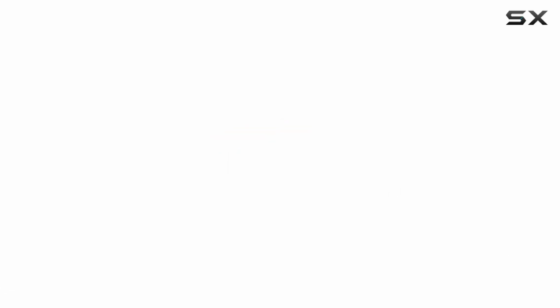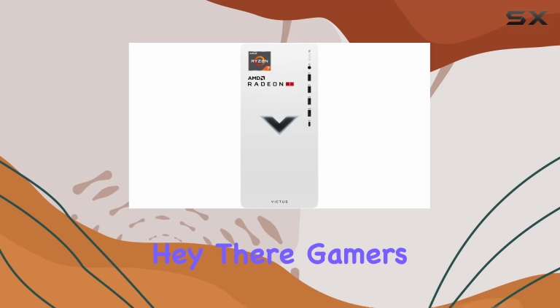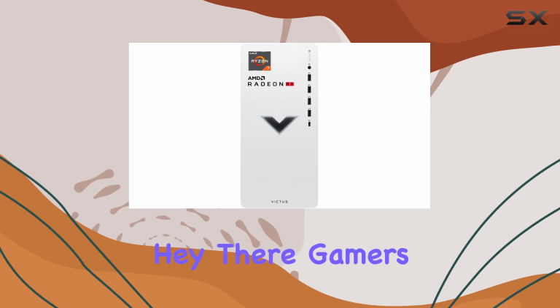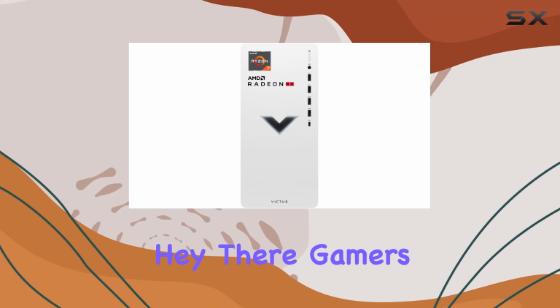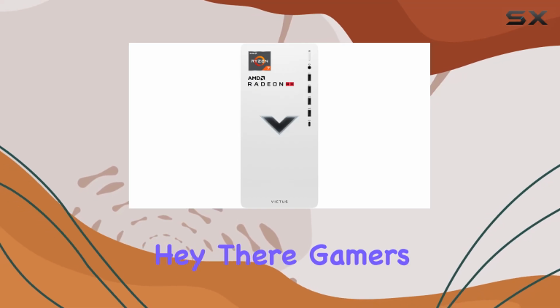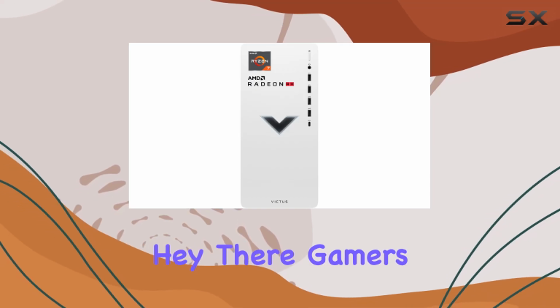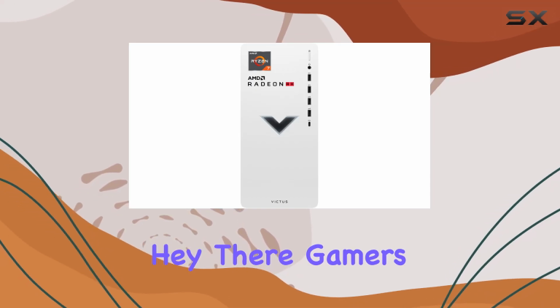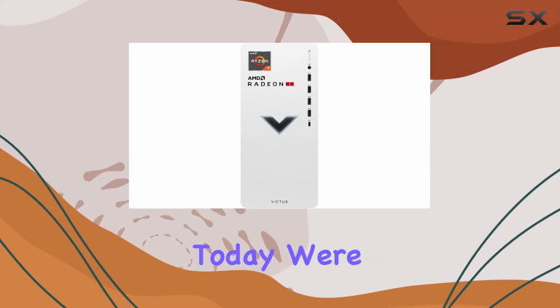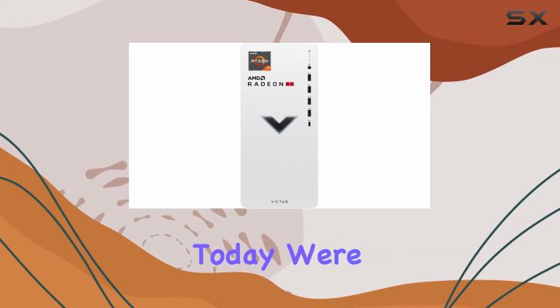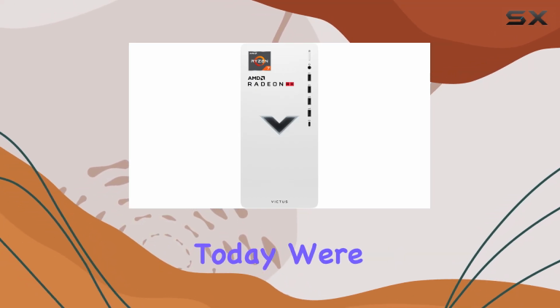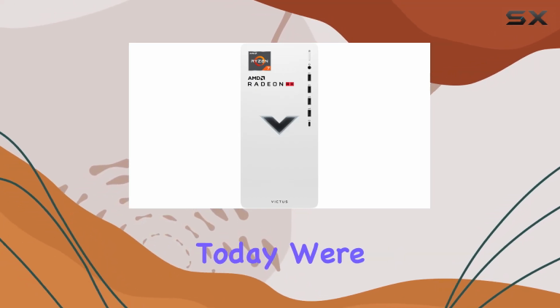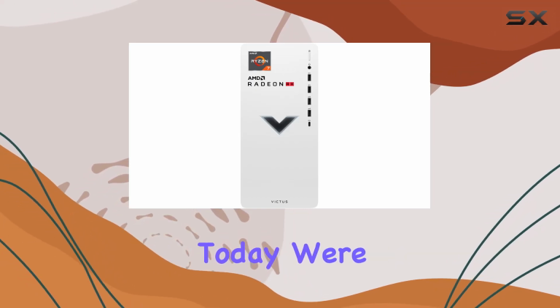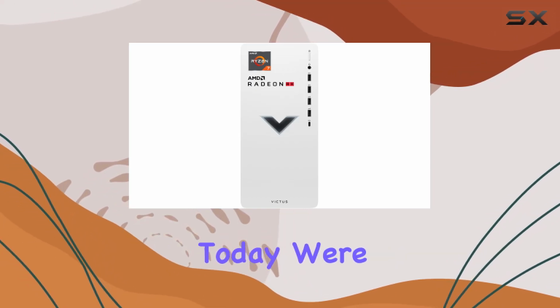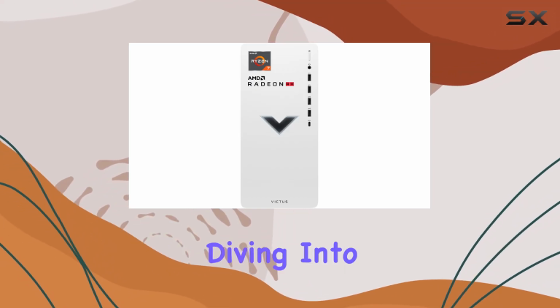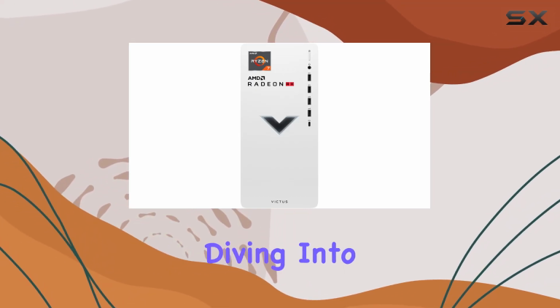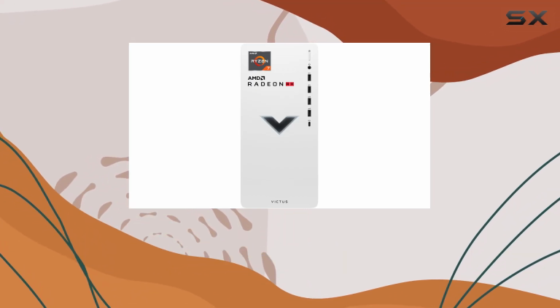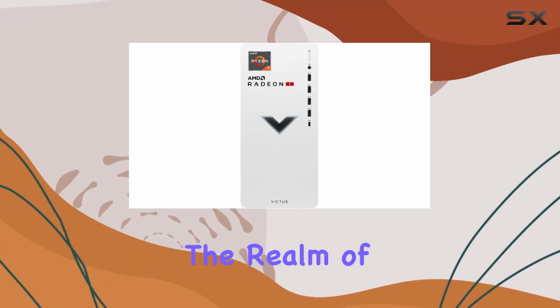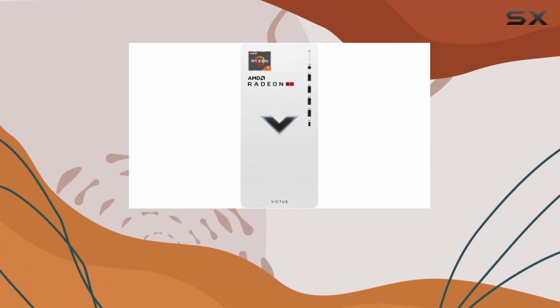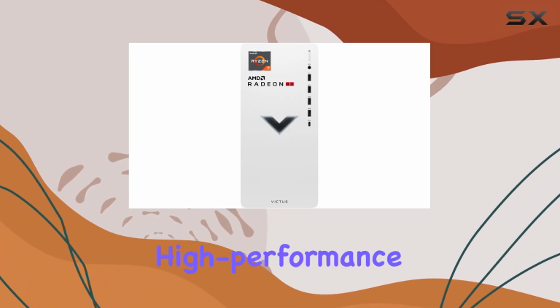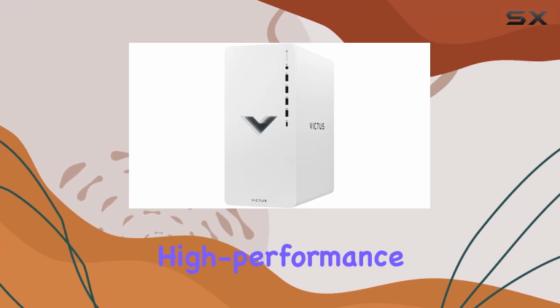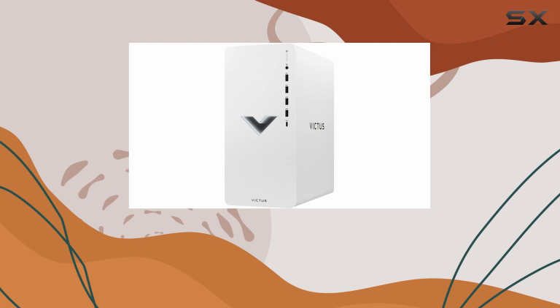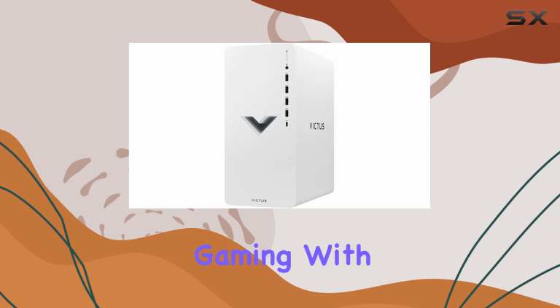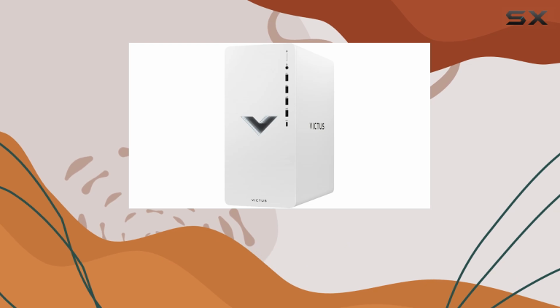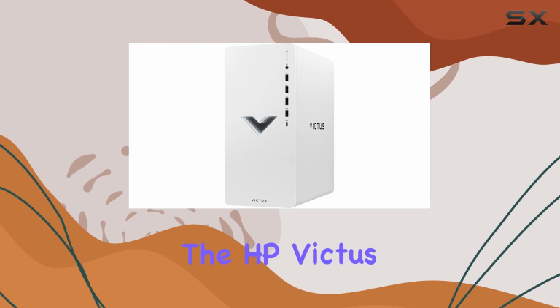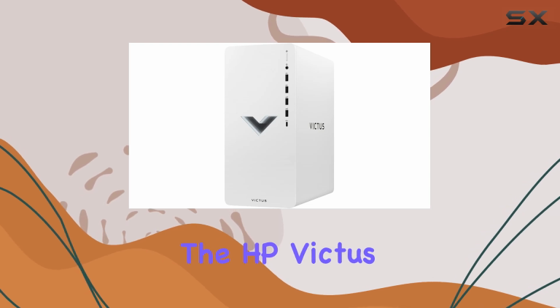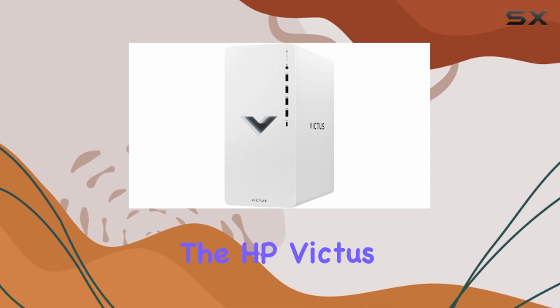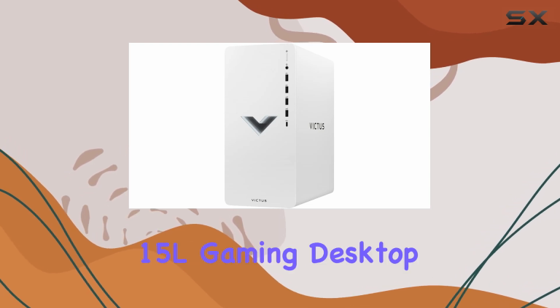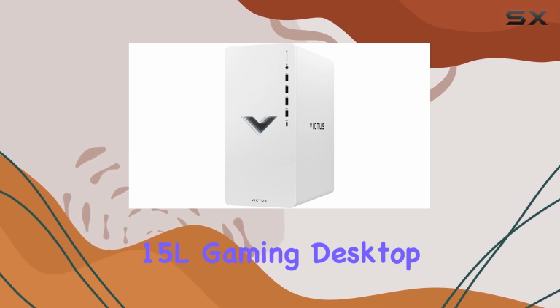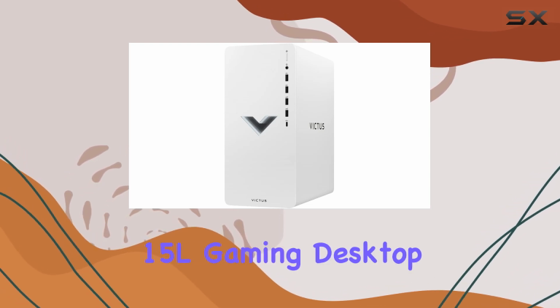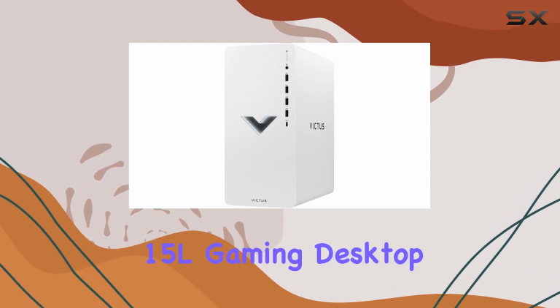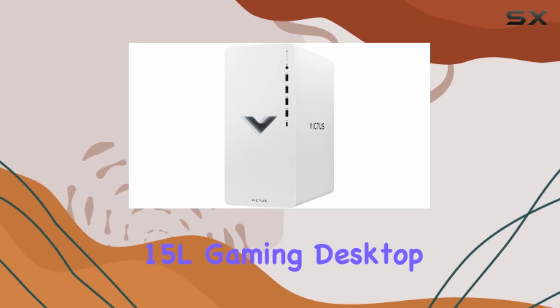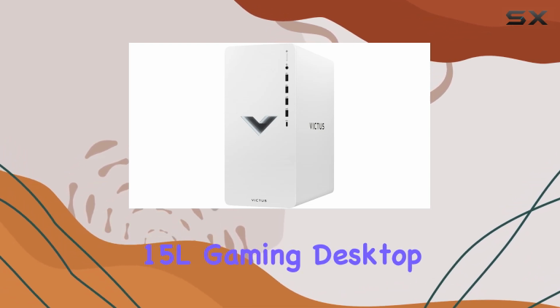Hey there, gamers! Today, we're diving into the realm of high-performance gaming with the HP Victus 15L Gaming Desktop.